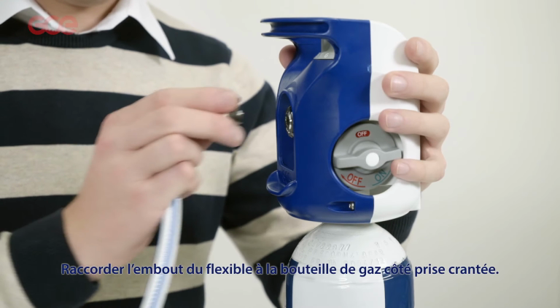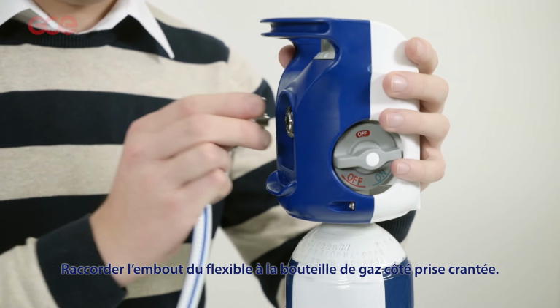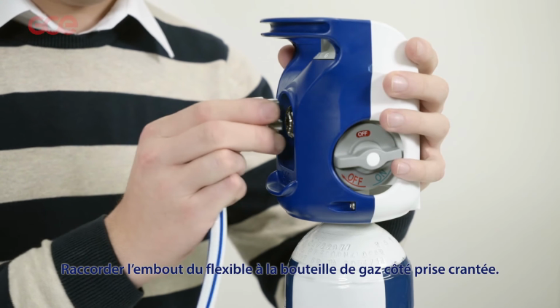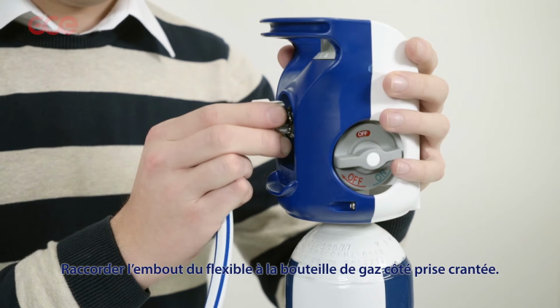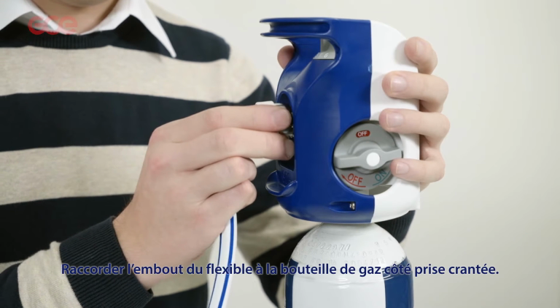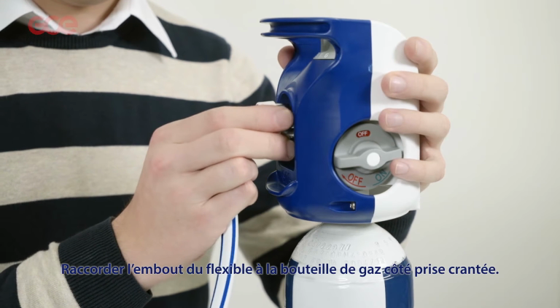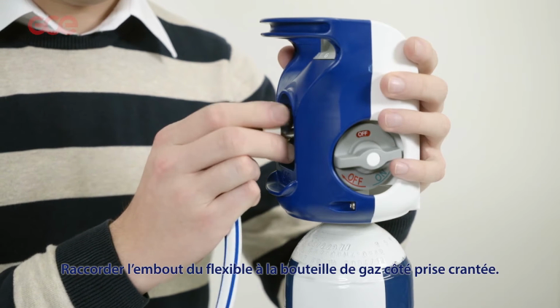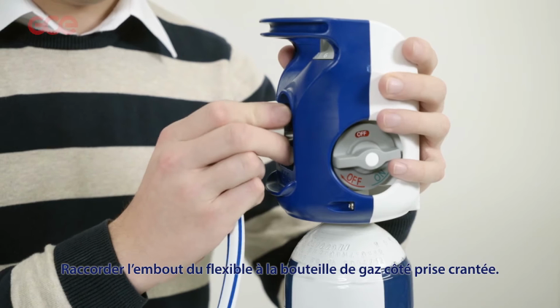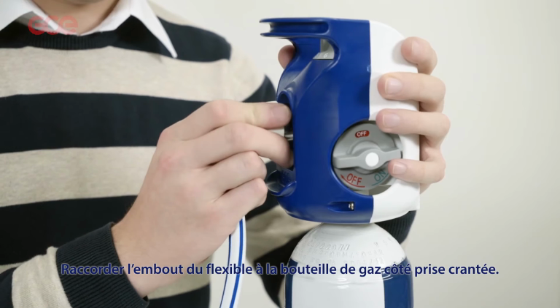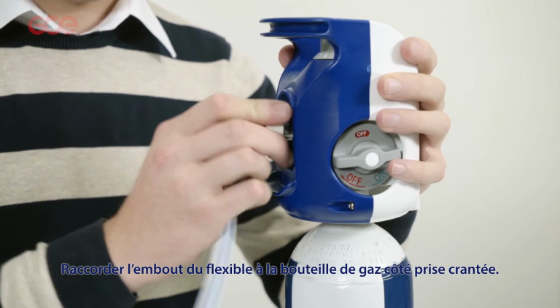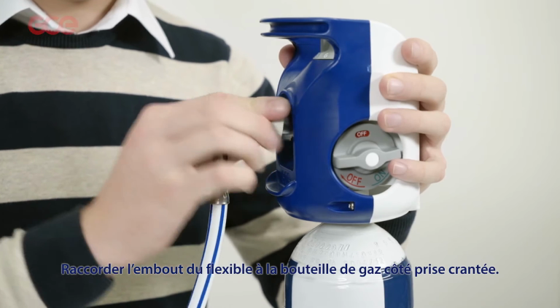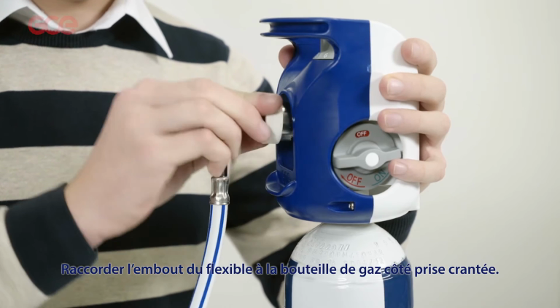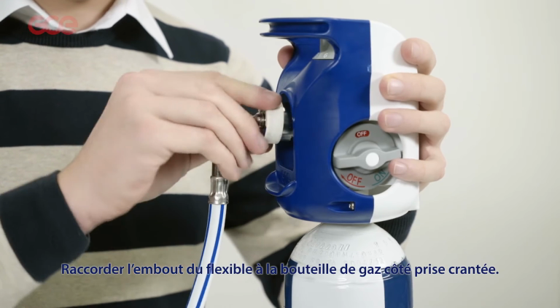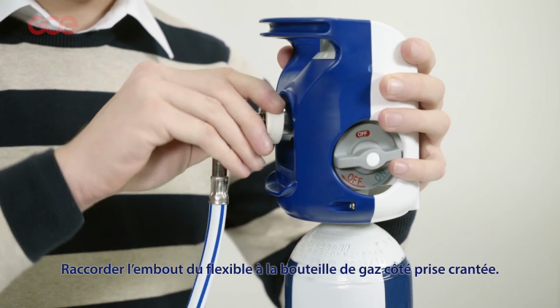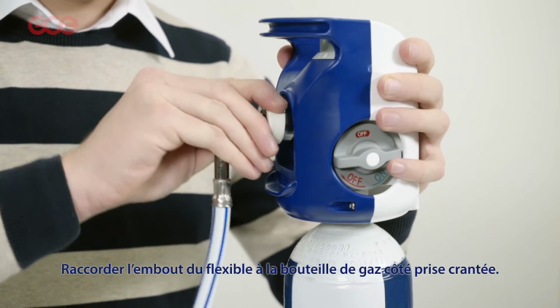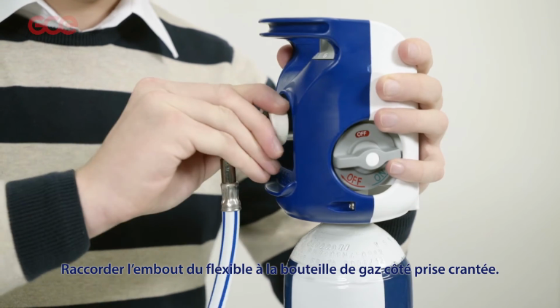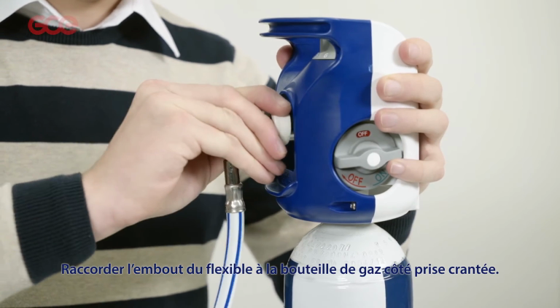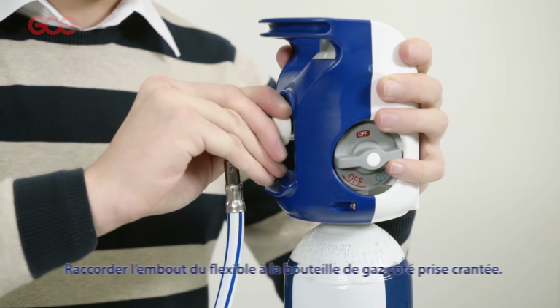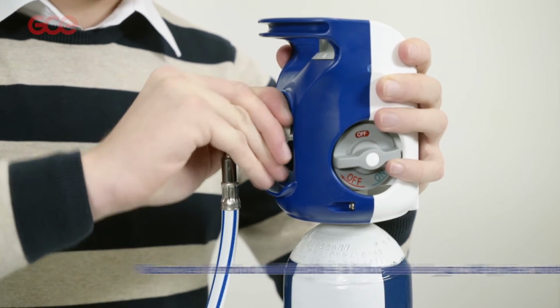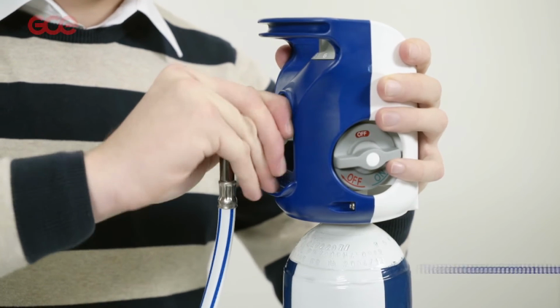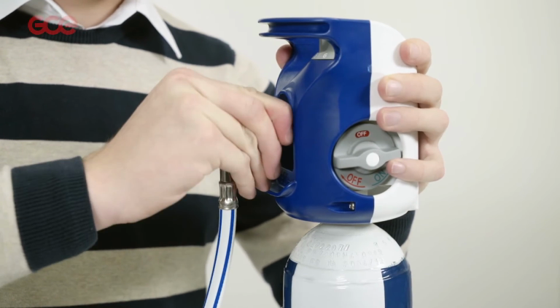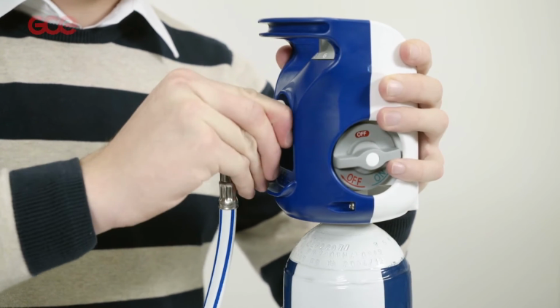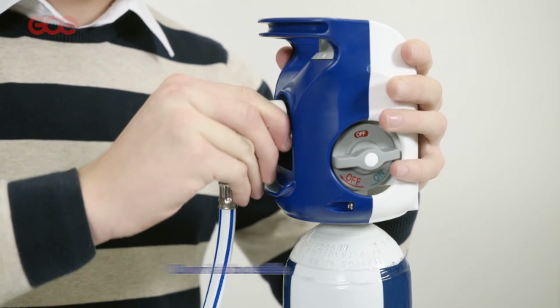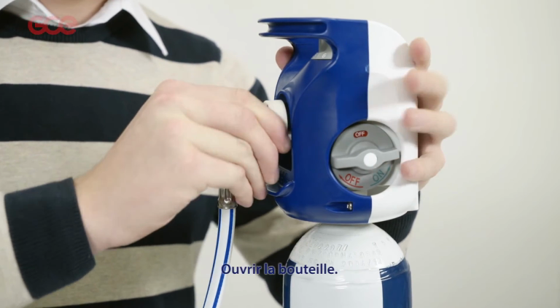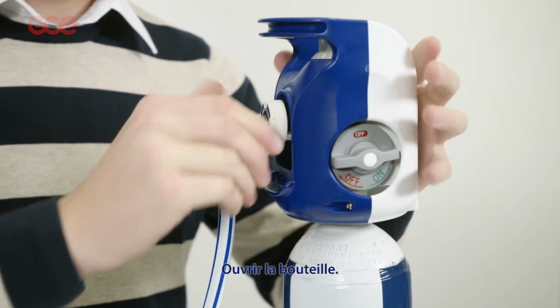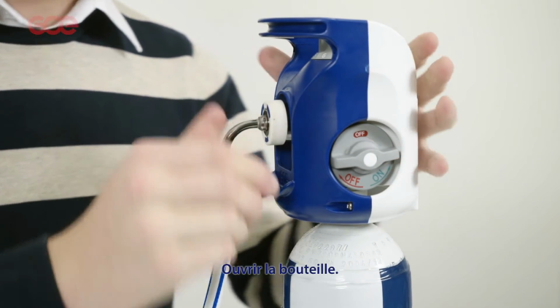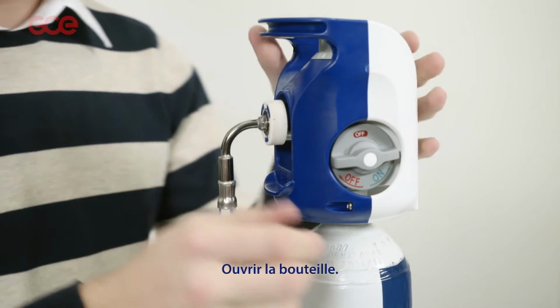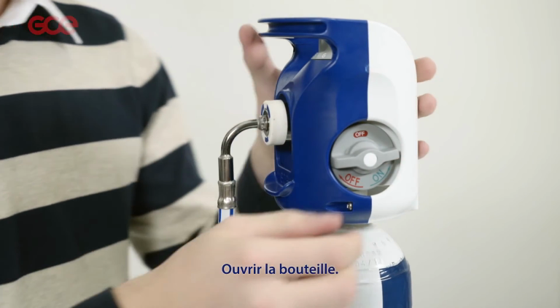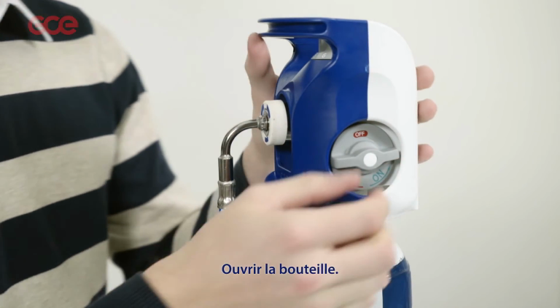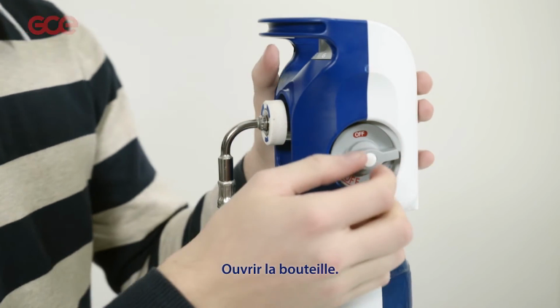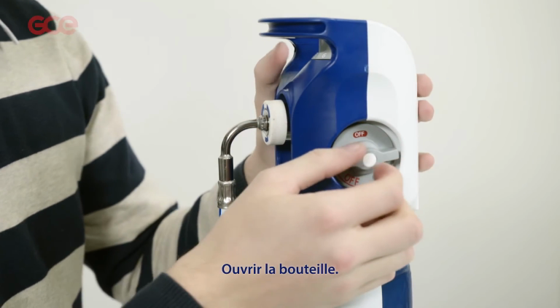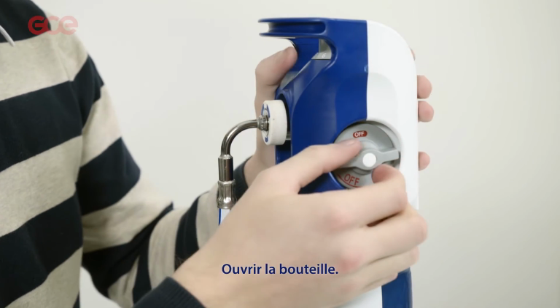Connect the probe to the source of gas. Open the bottle.